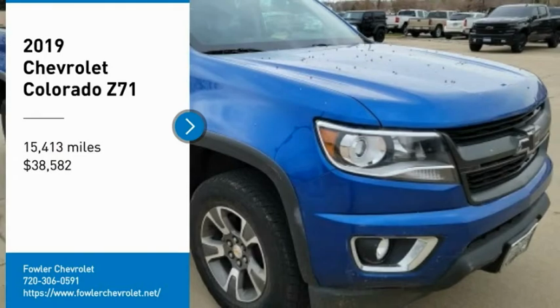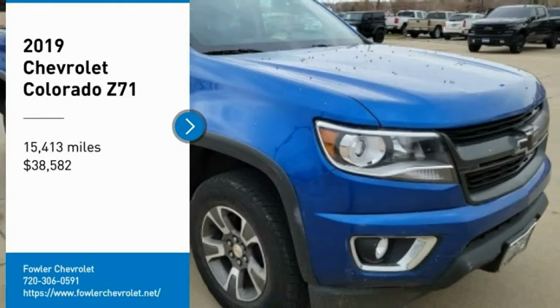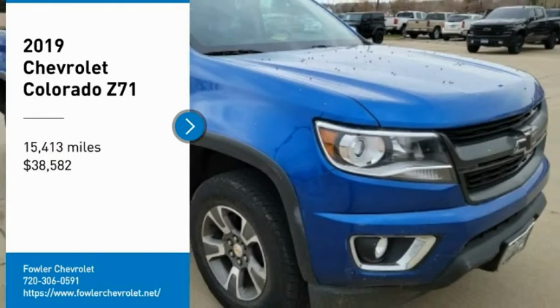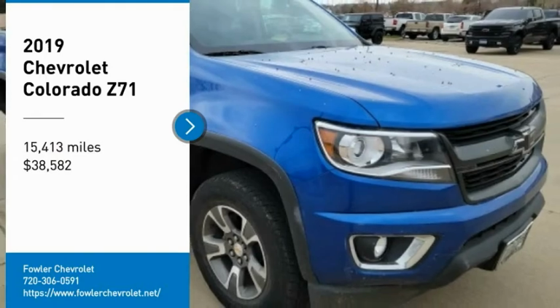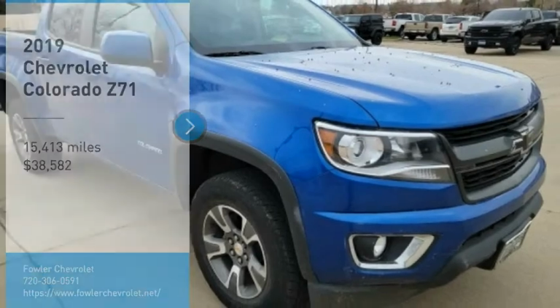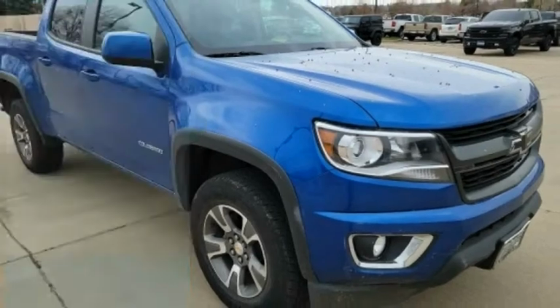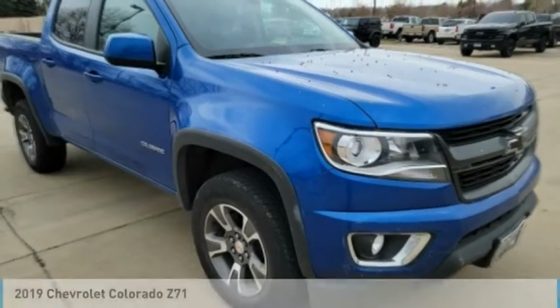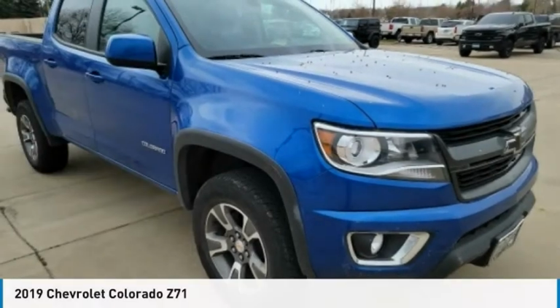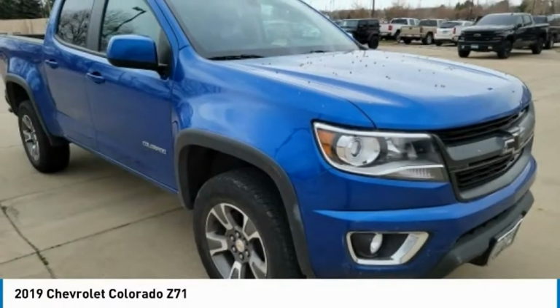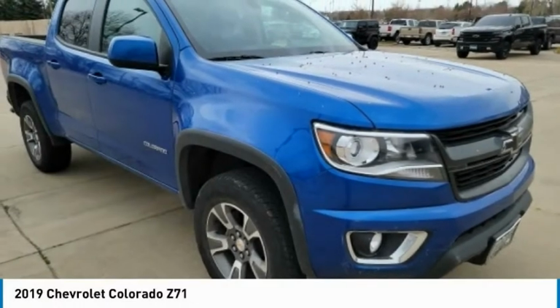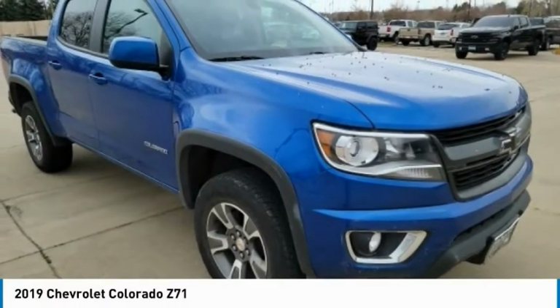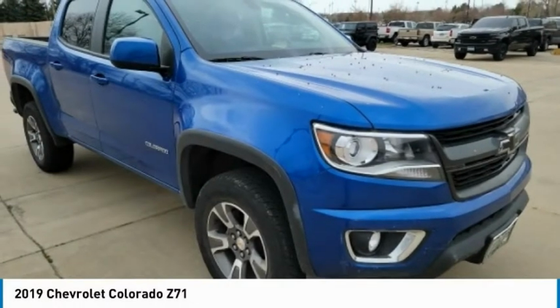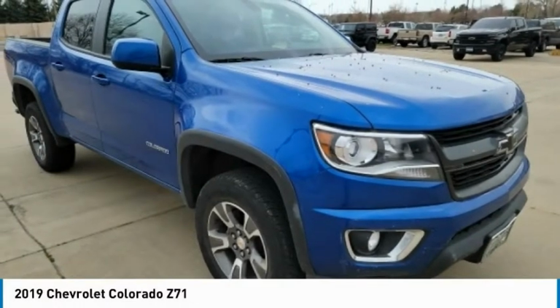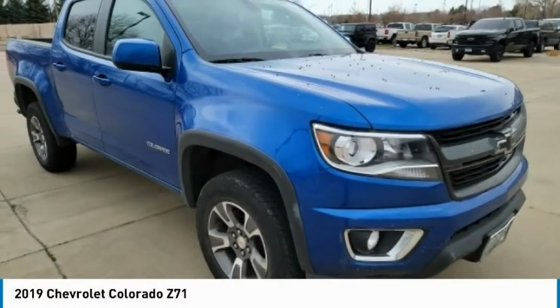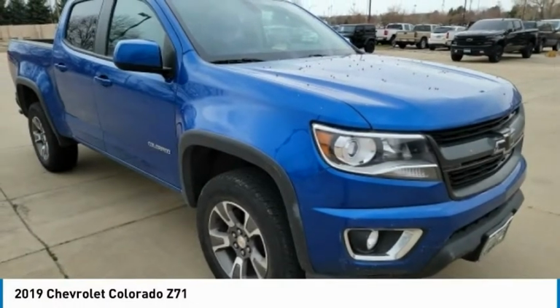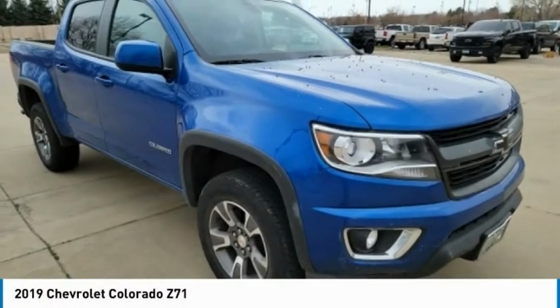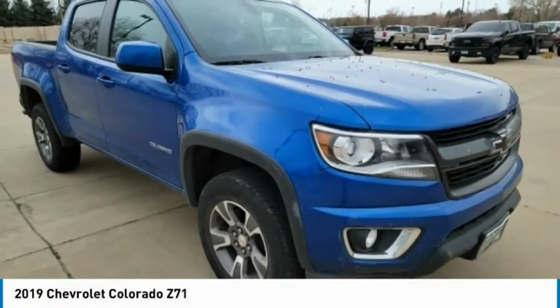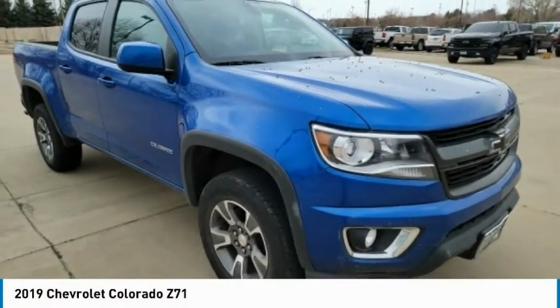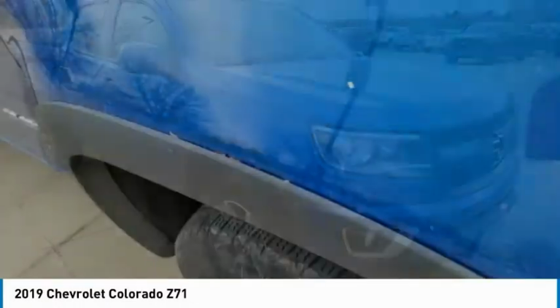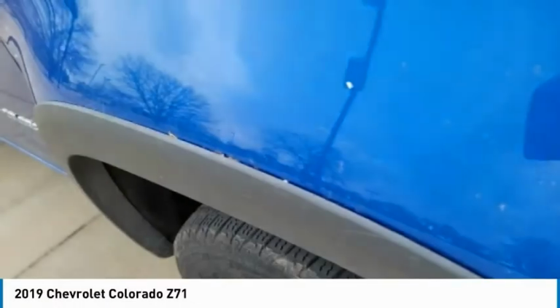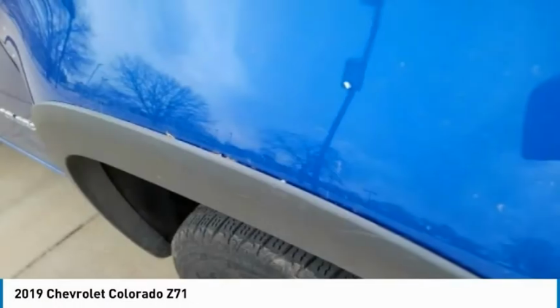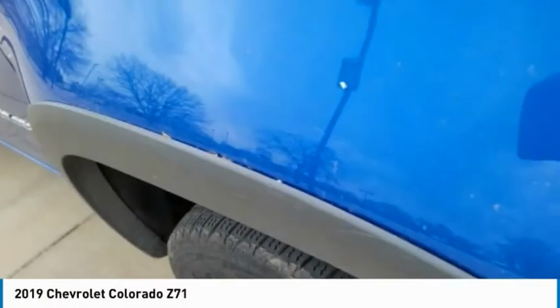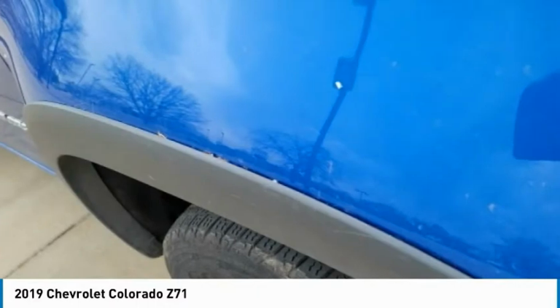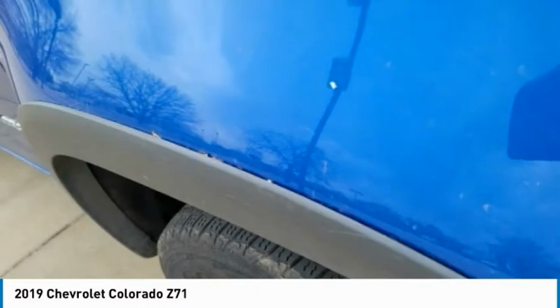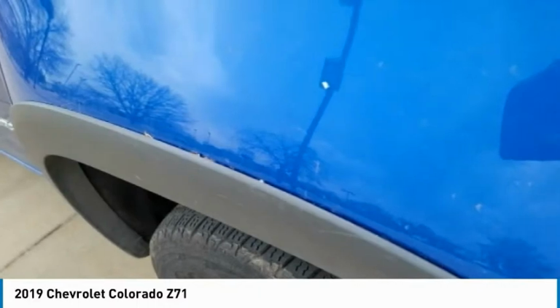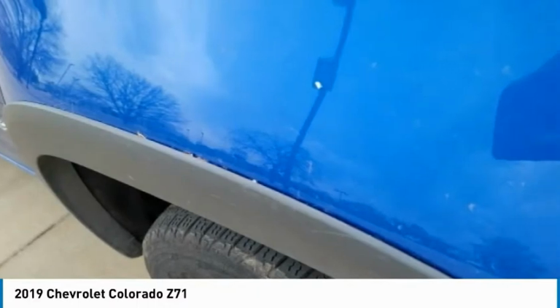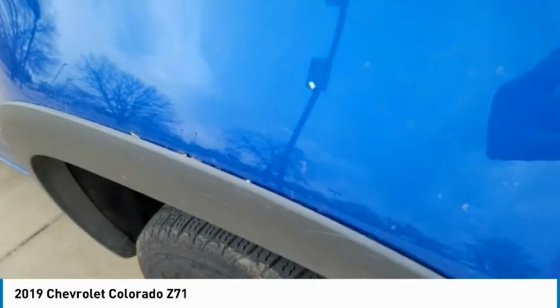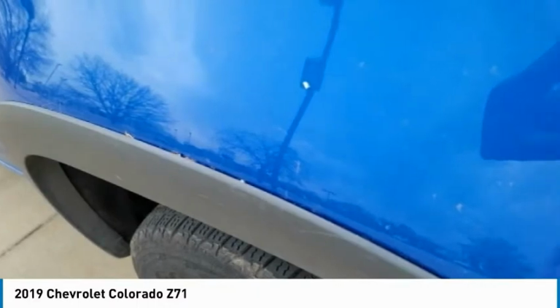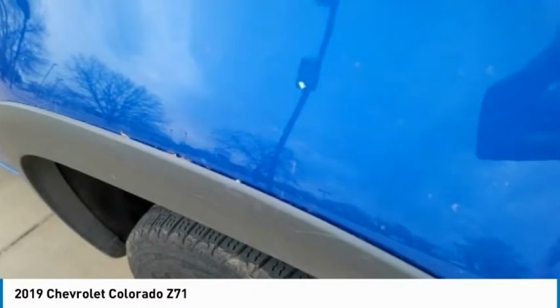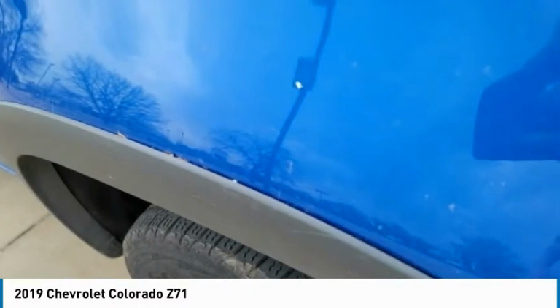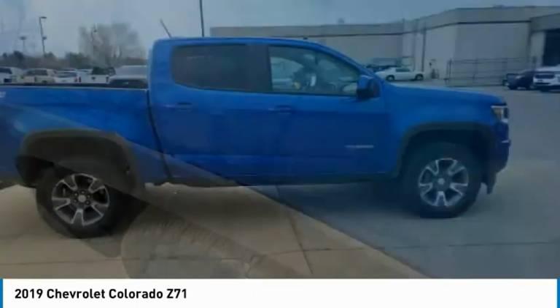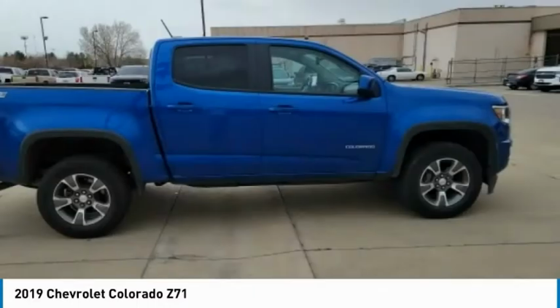The 2019 Colorado. Great hauling capability, powerful, rugged, and a great Chevy price.